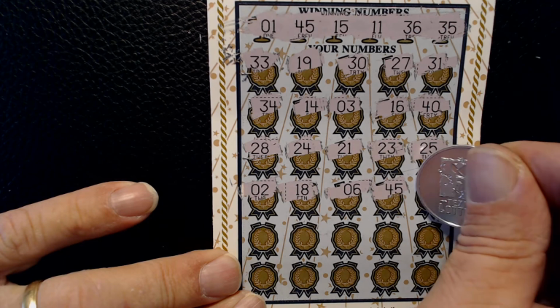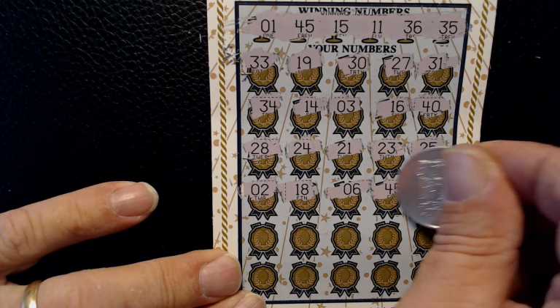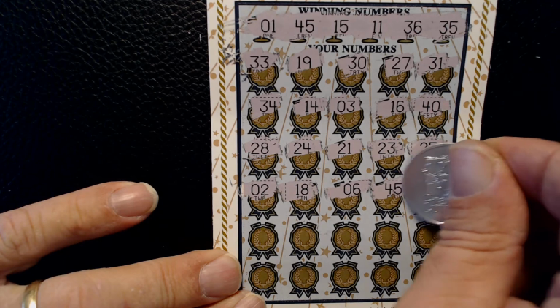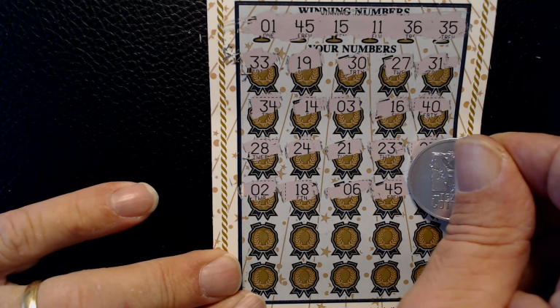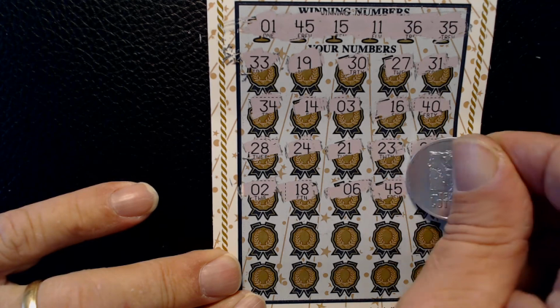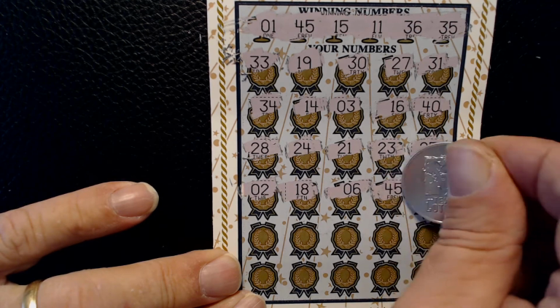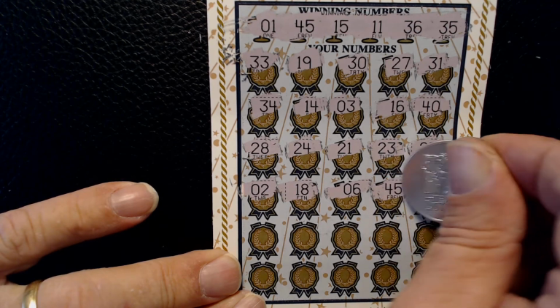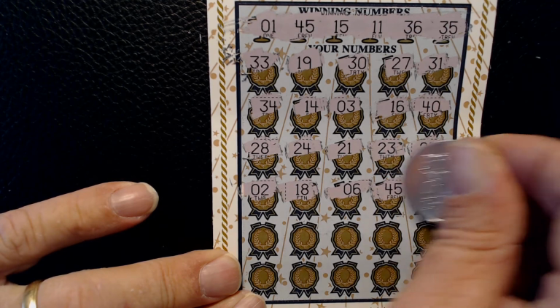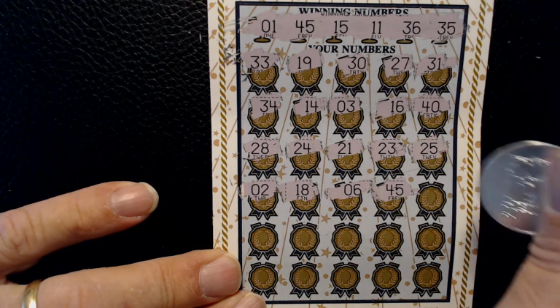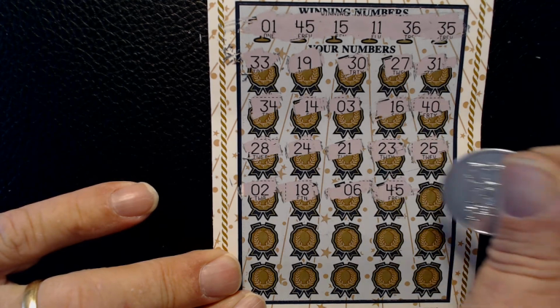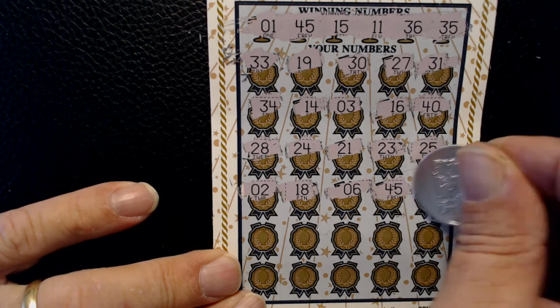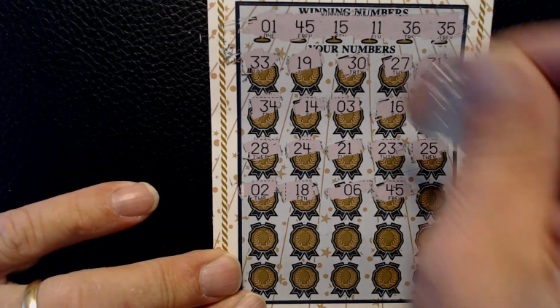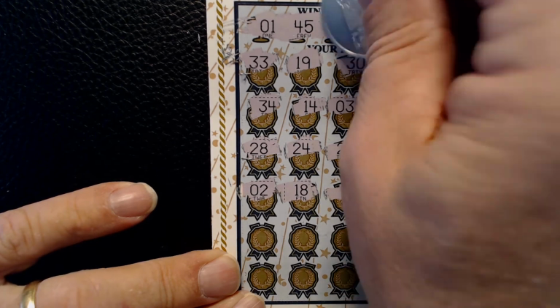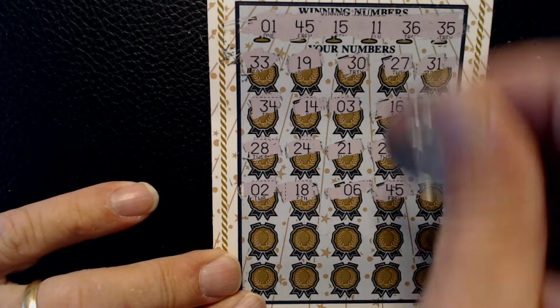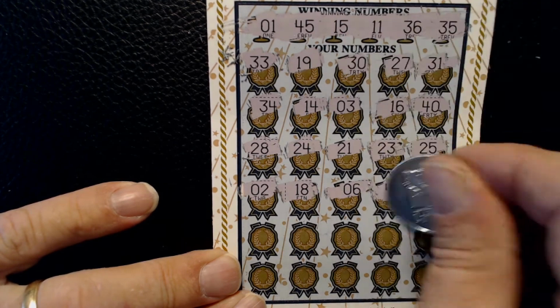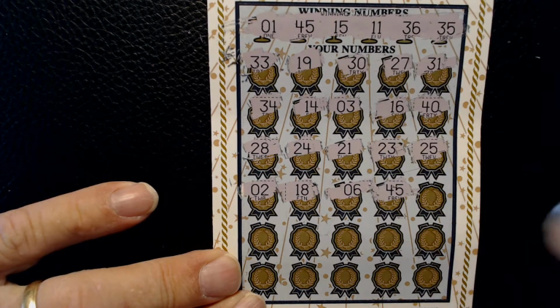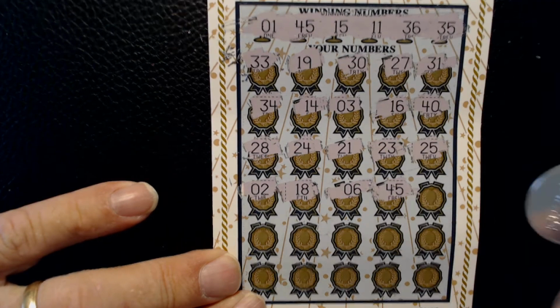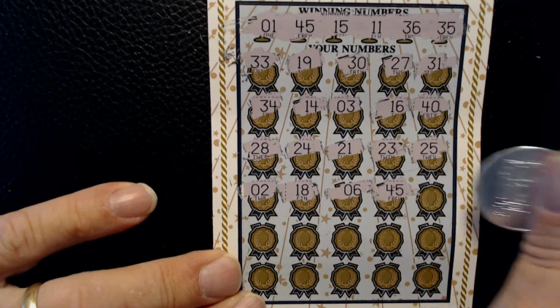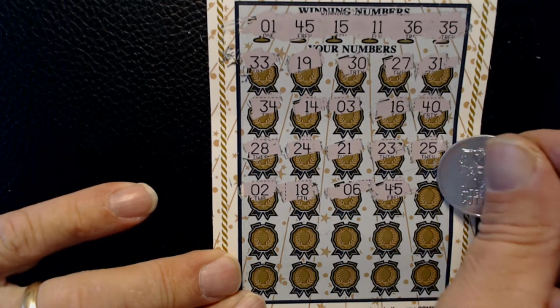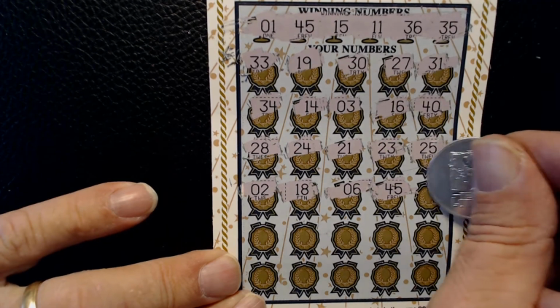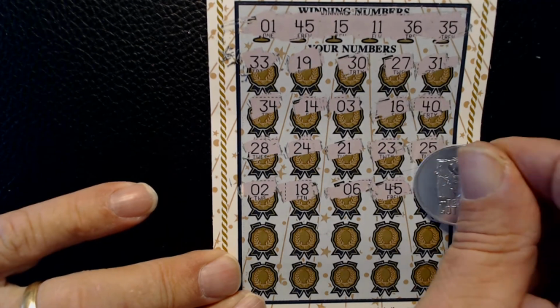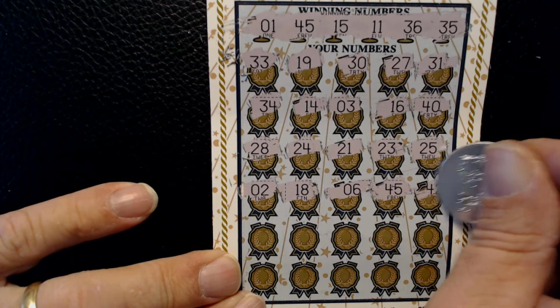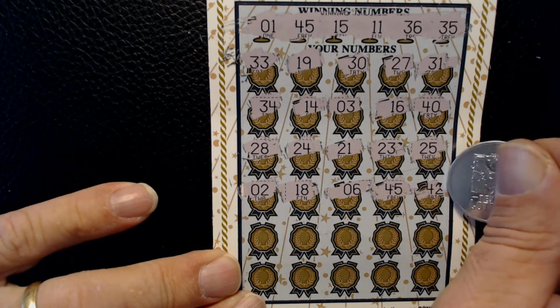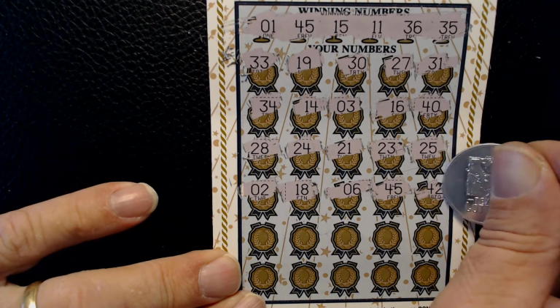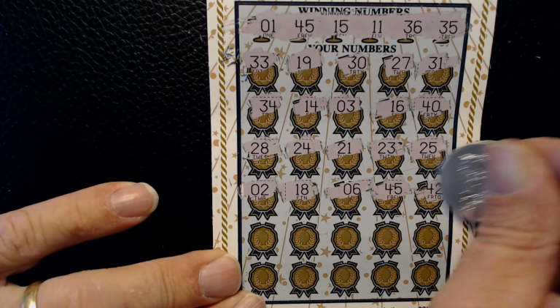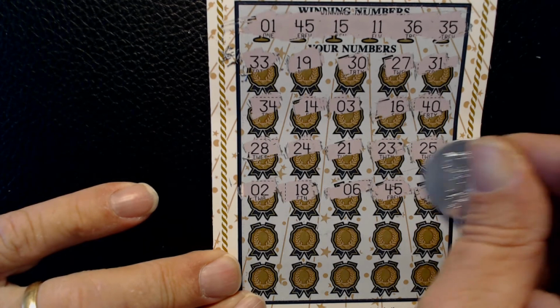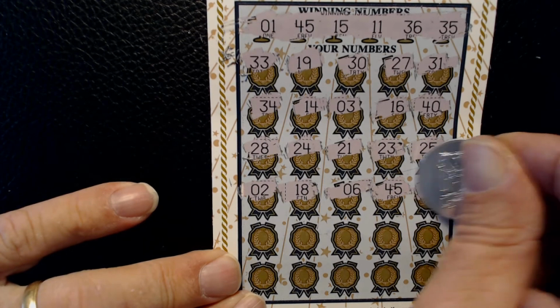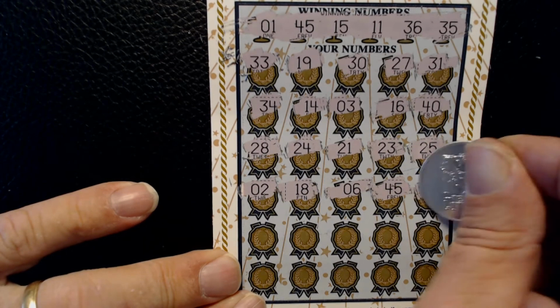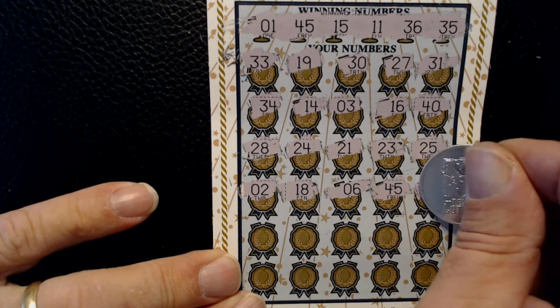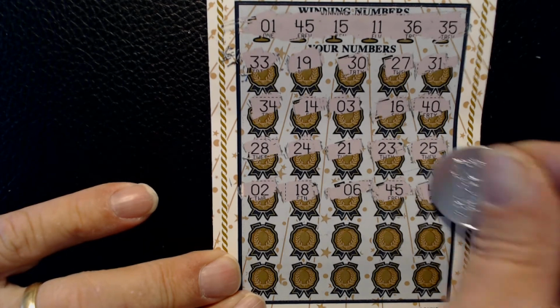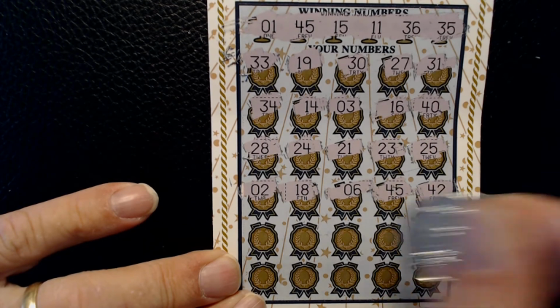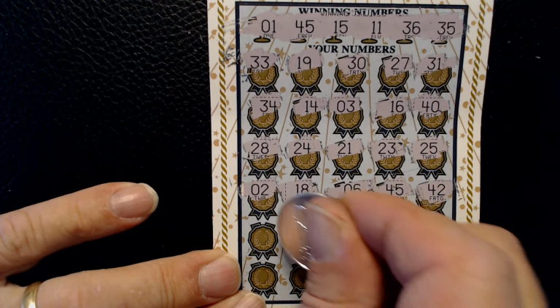We have a winner here — kind of matching 45s. See if we got anything else.